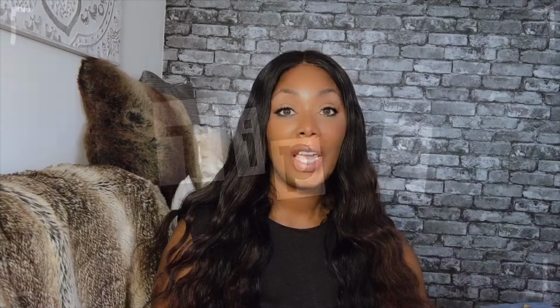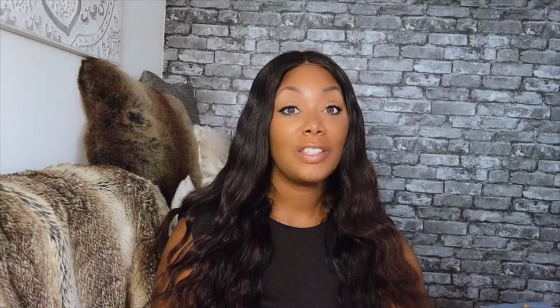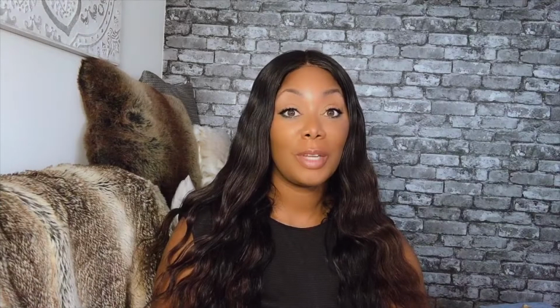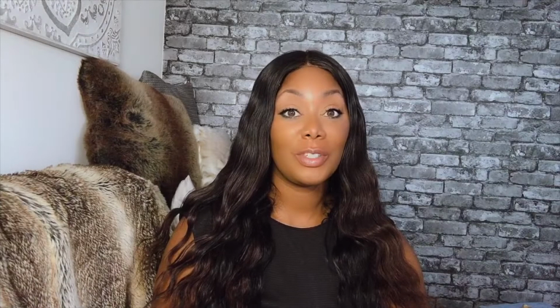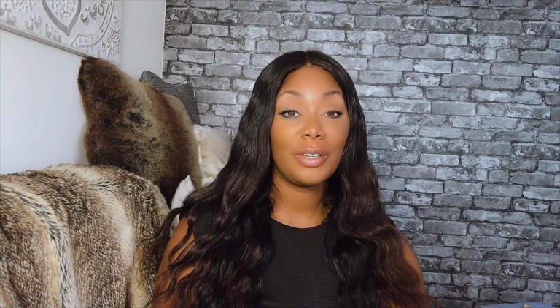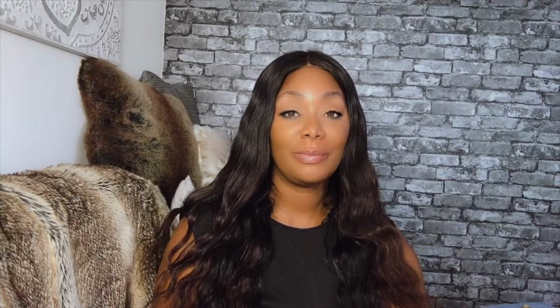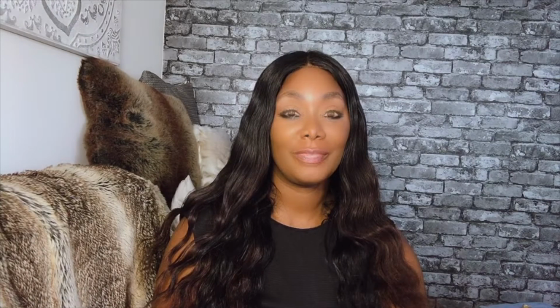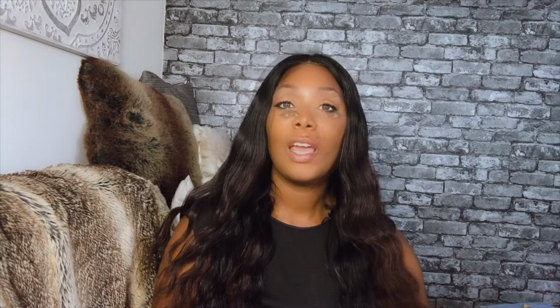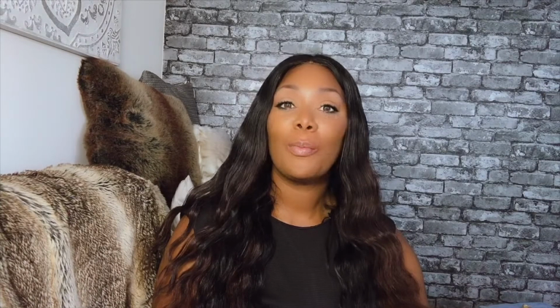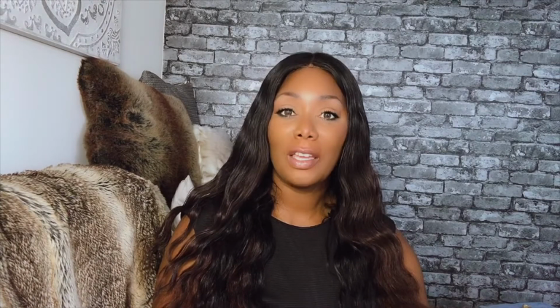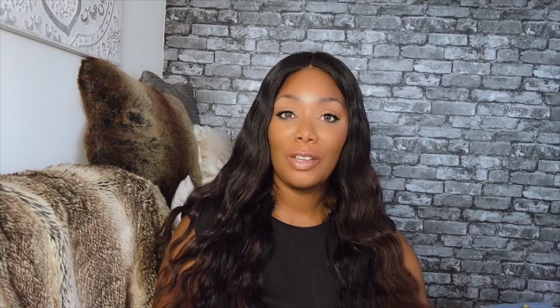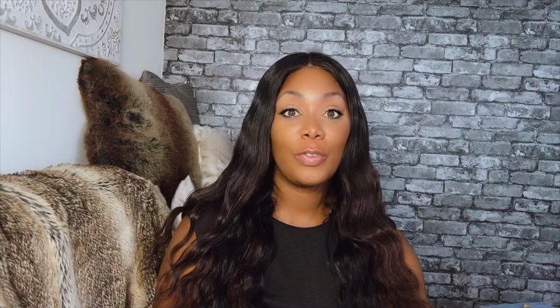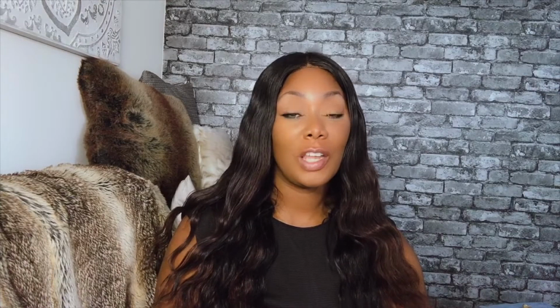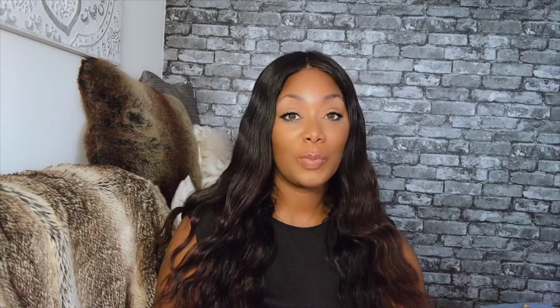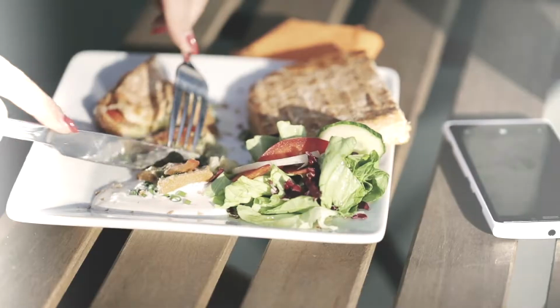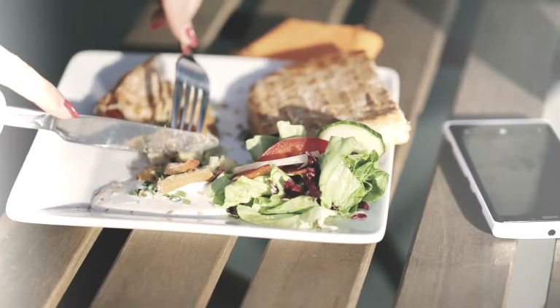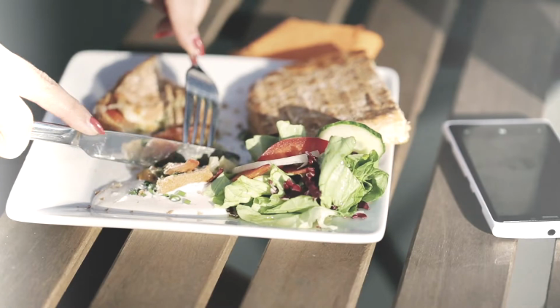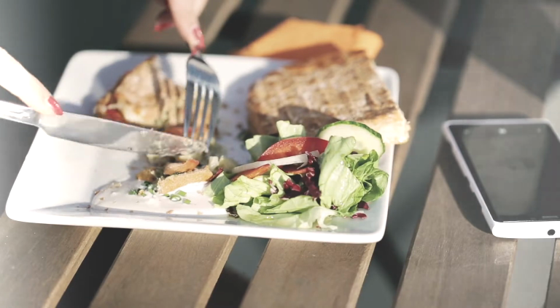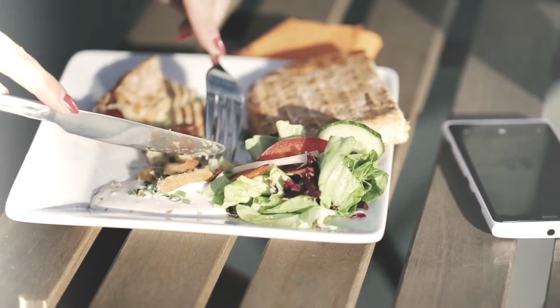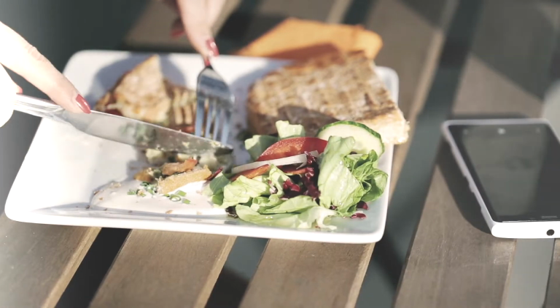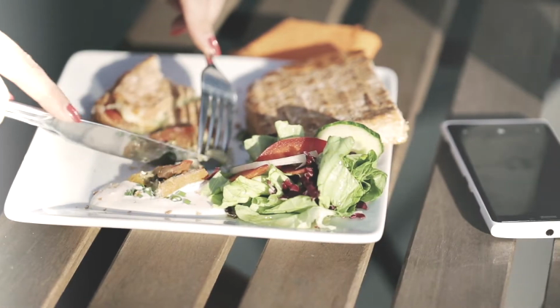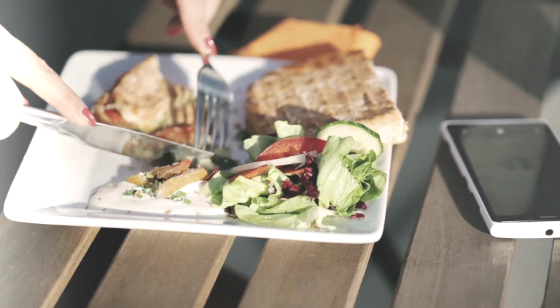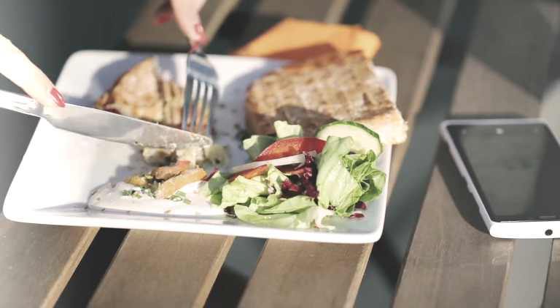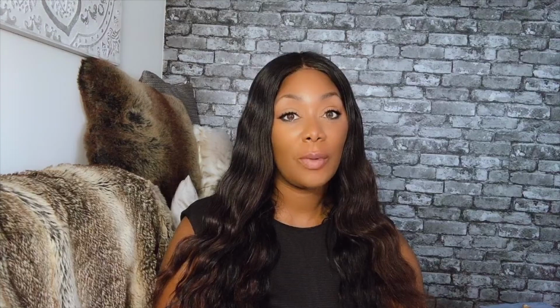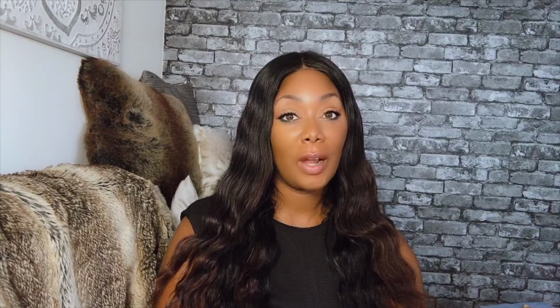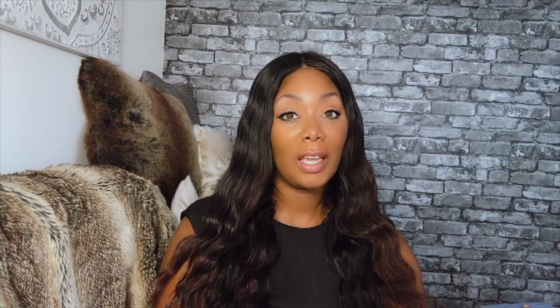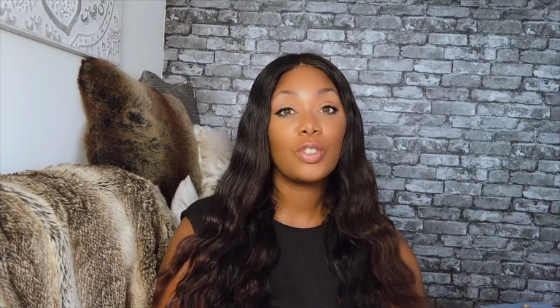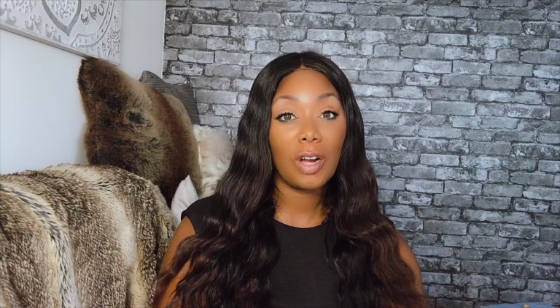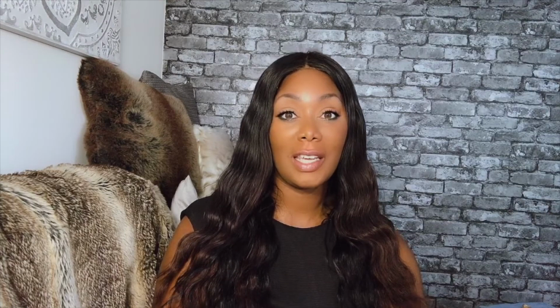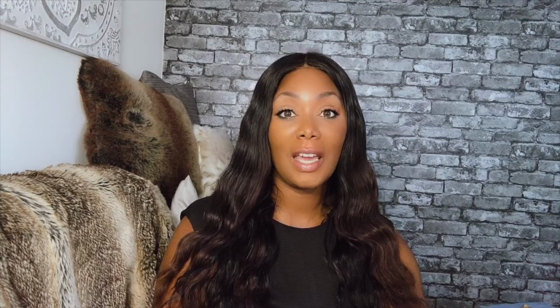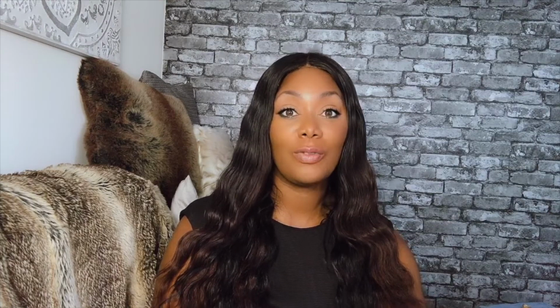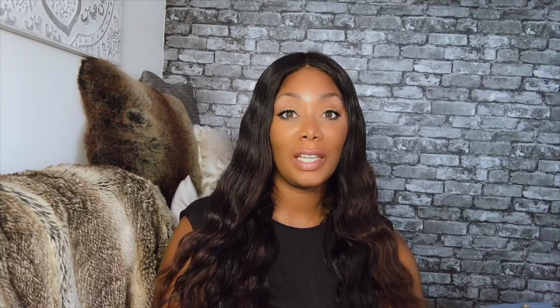Tip number two: make use of your lunch breaks. Always have a break and try to eat healthily.